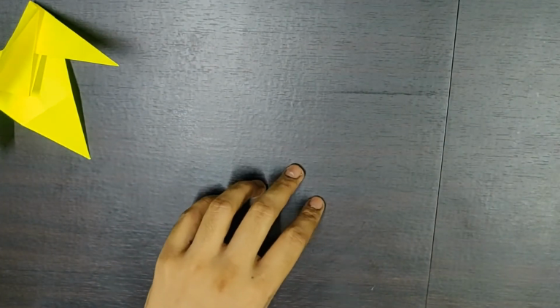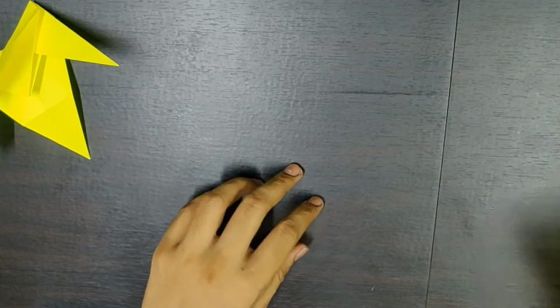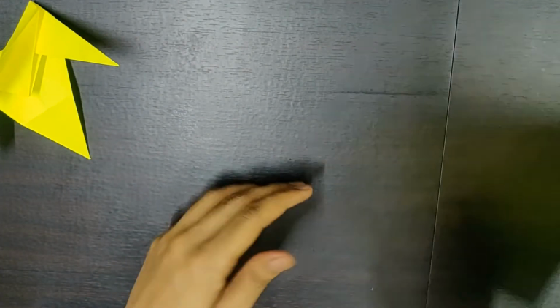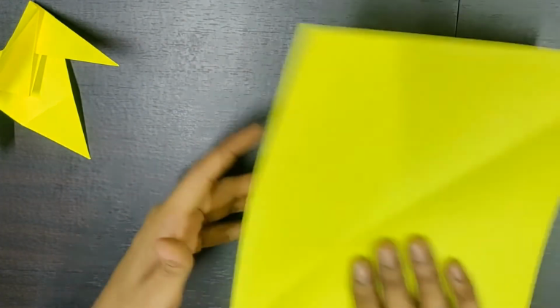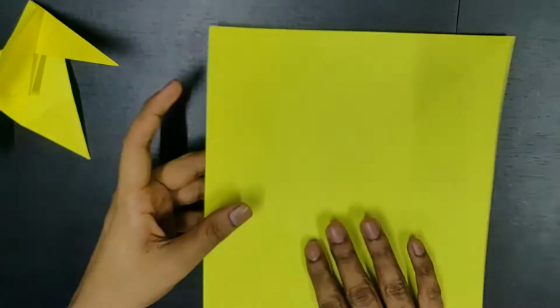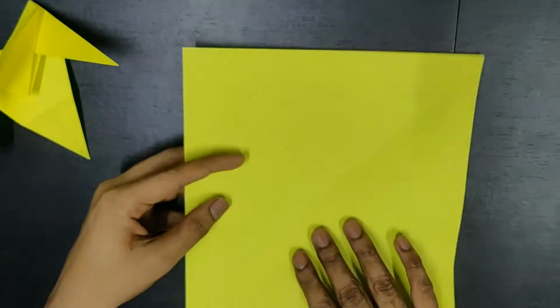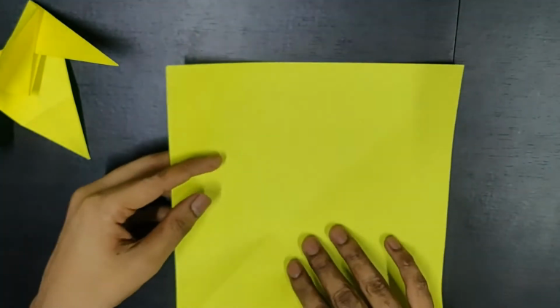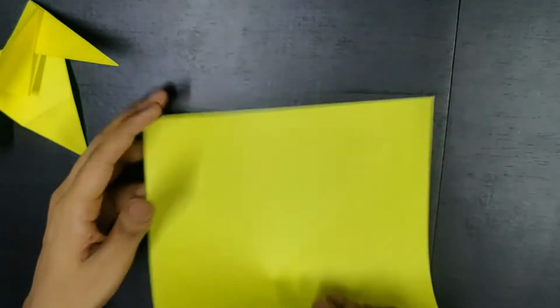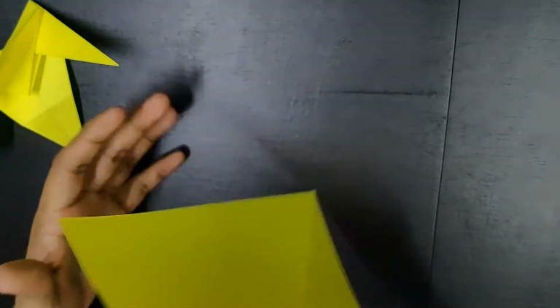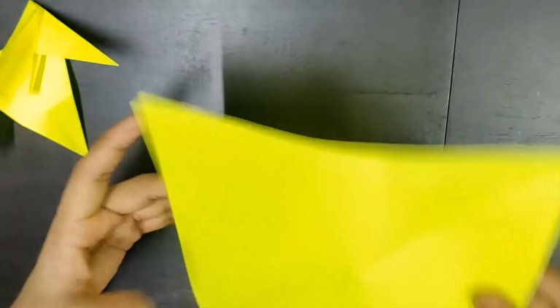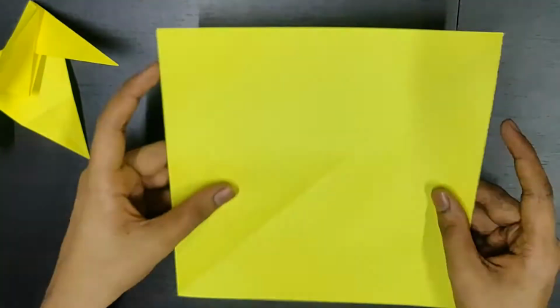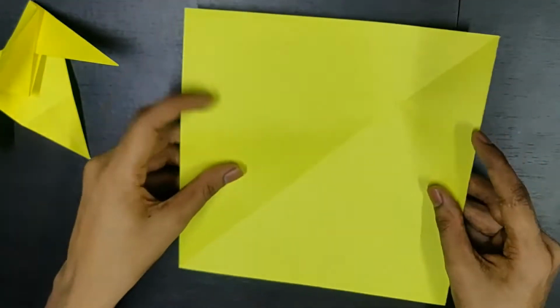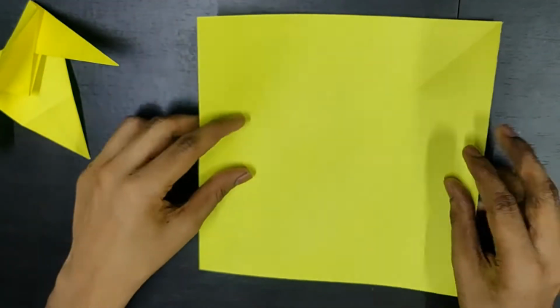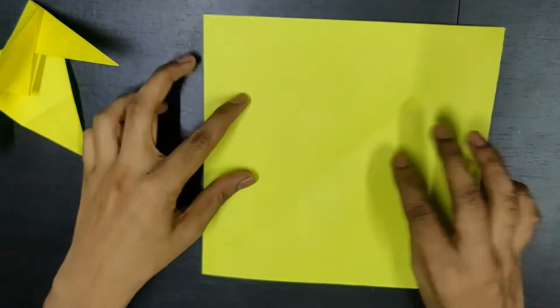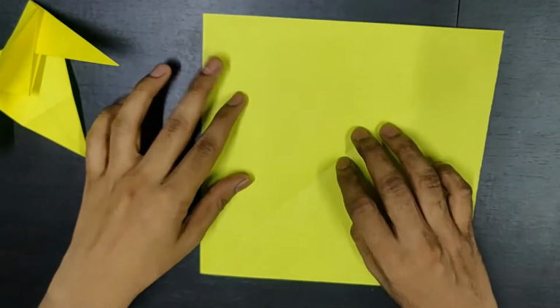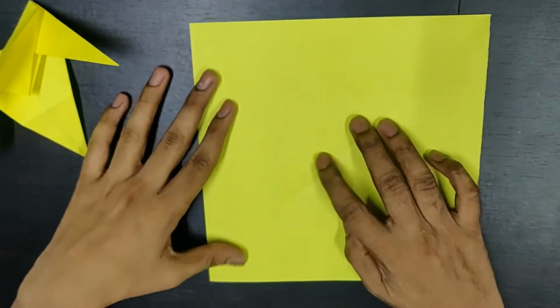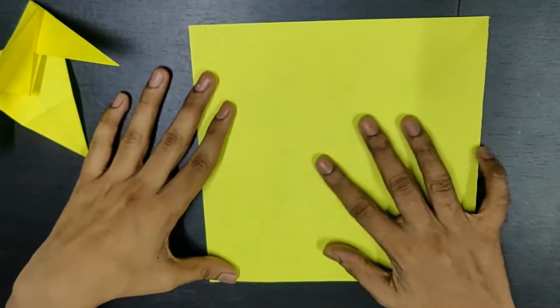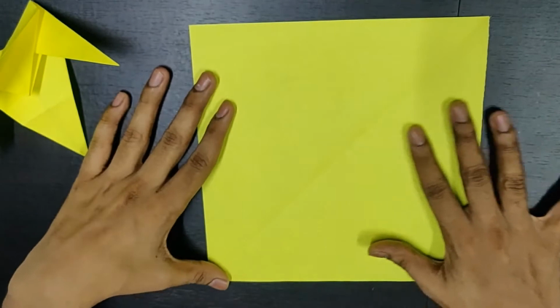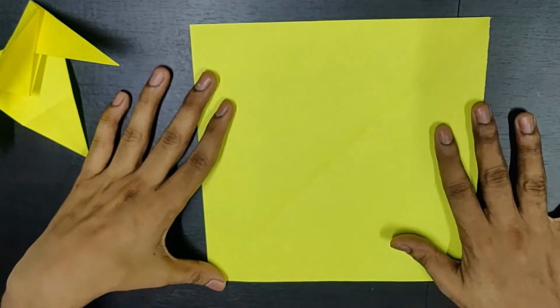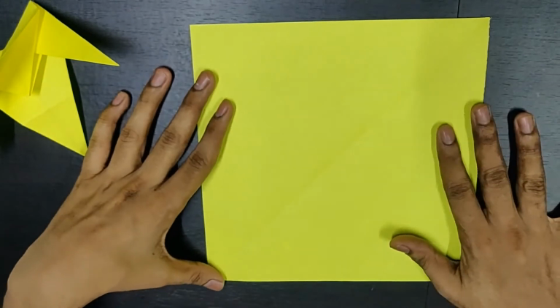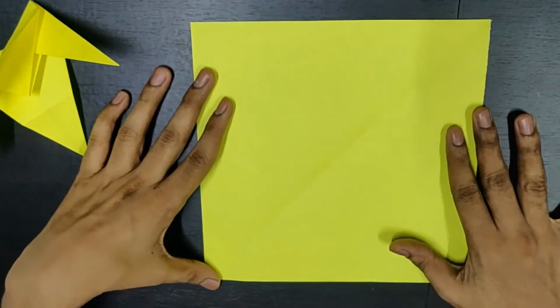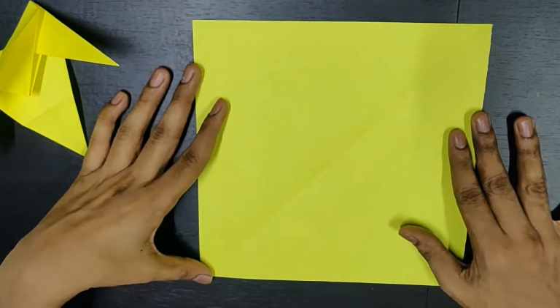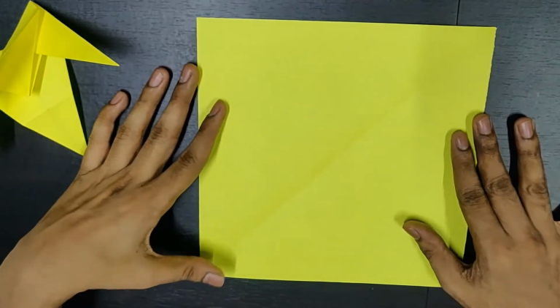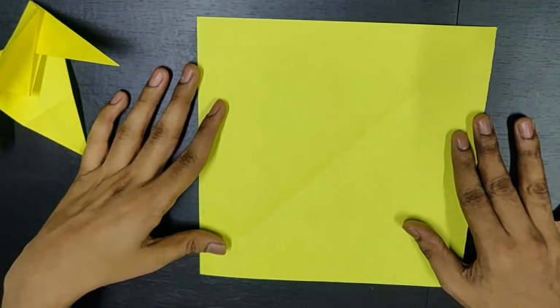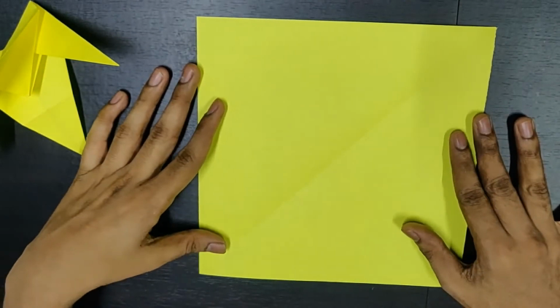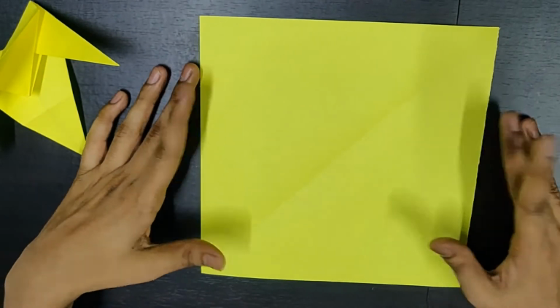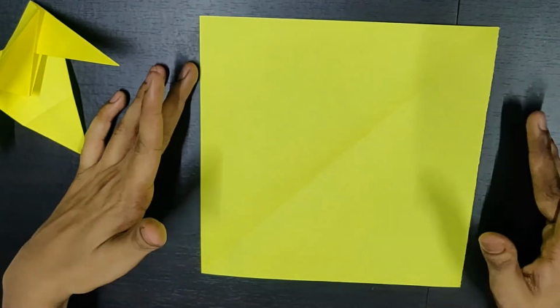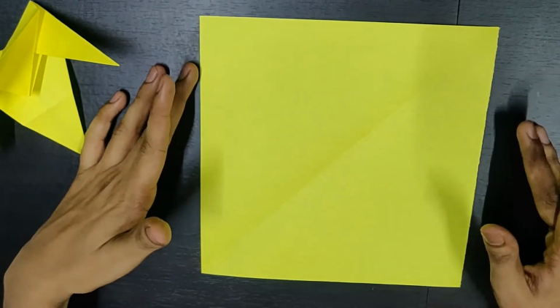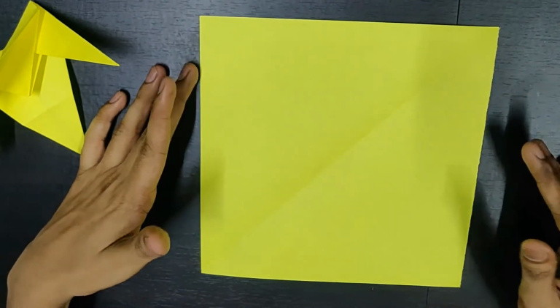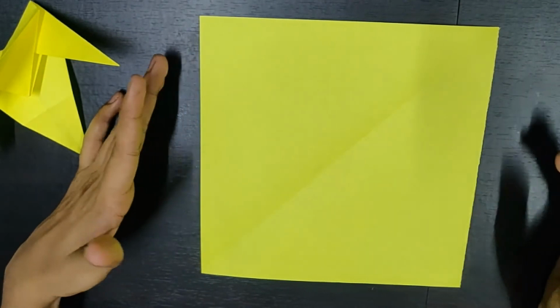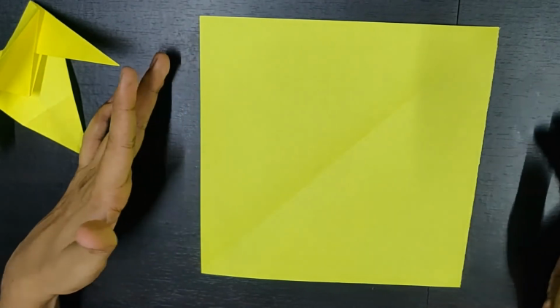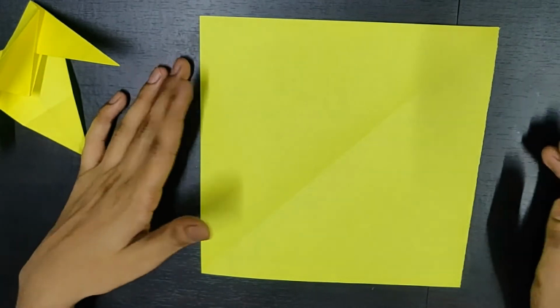For this, all you need is a square piece of paper. It can be of any size, any material.